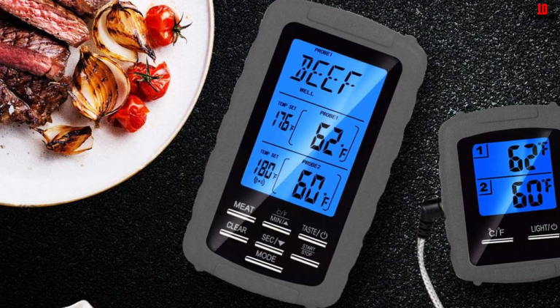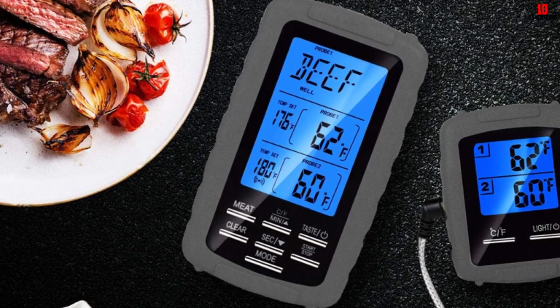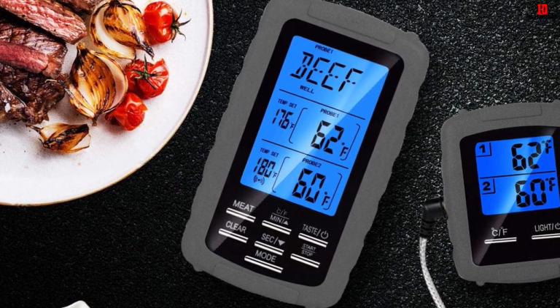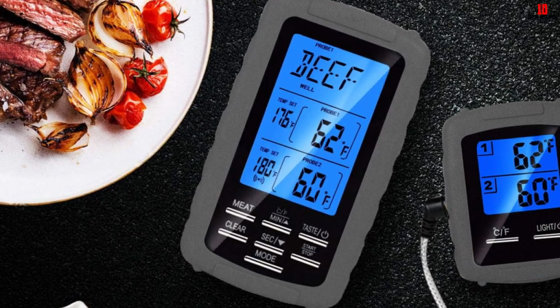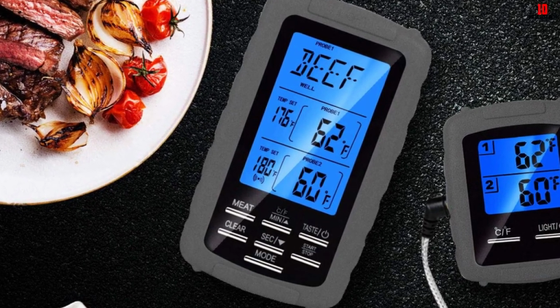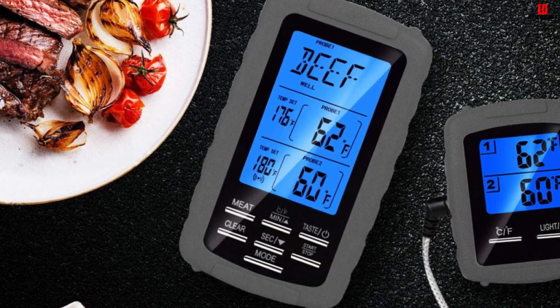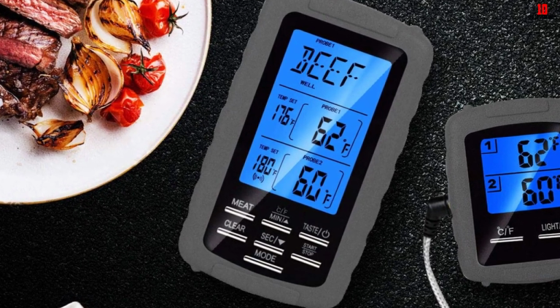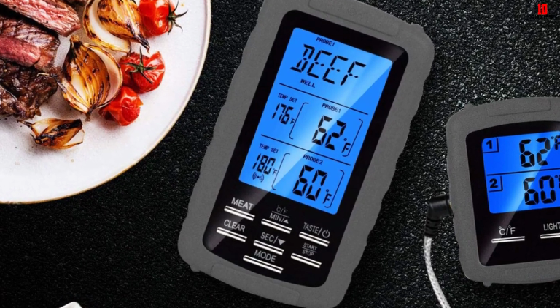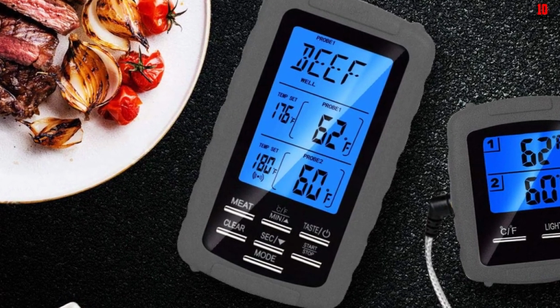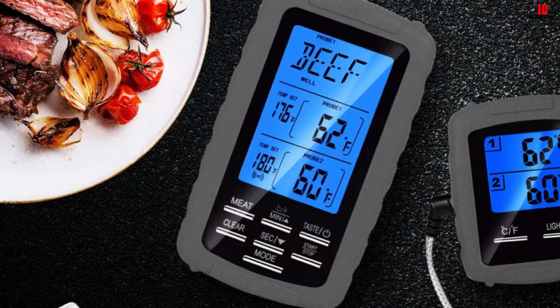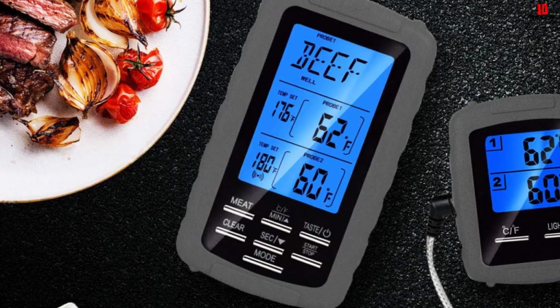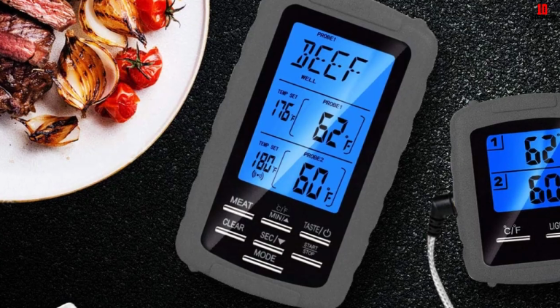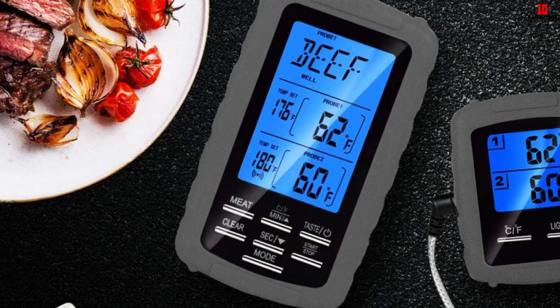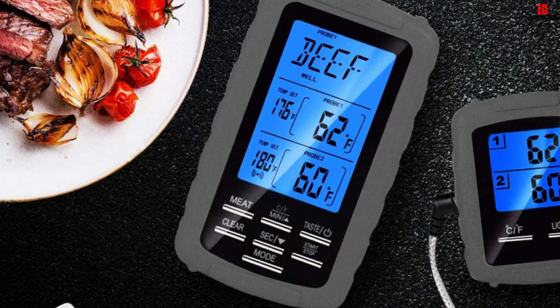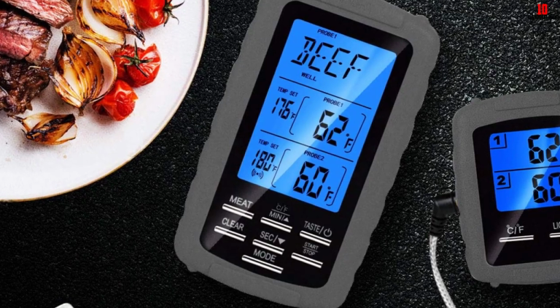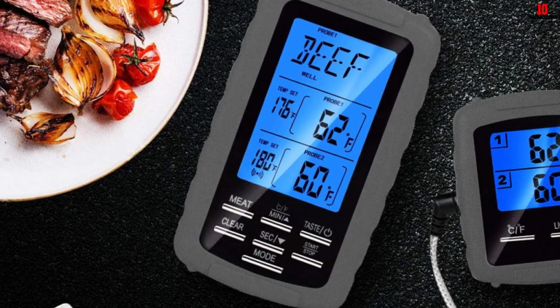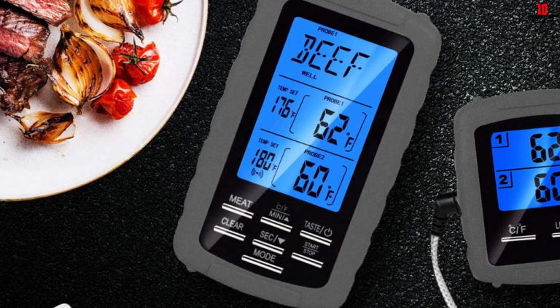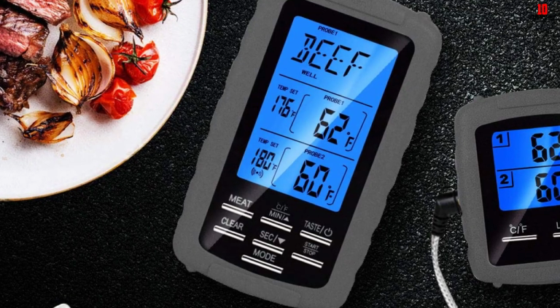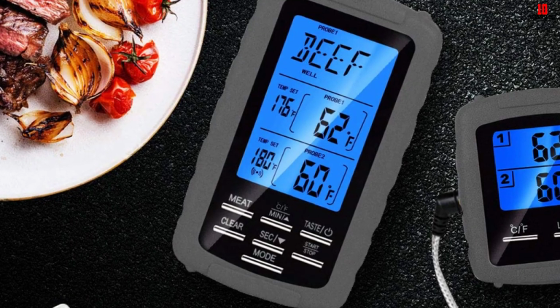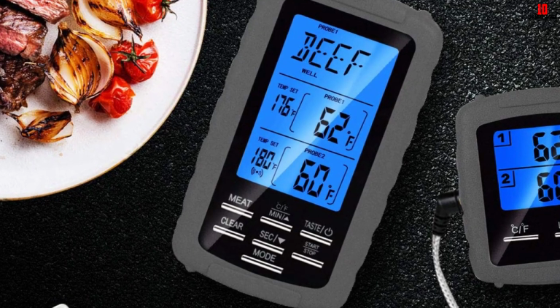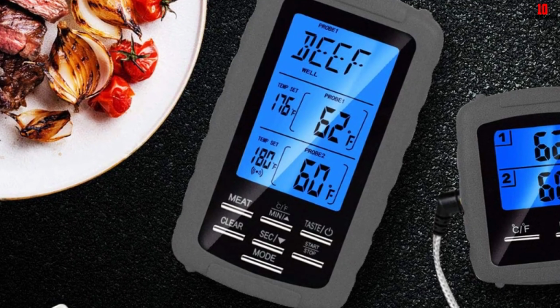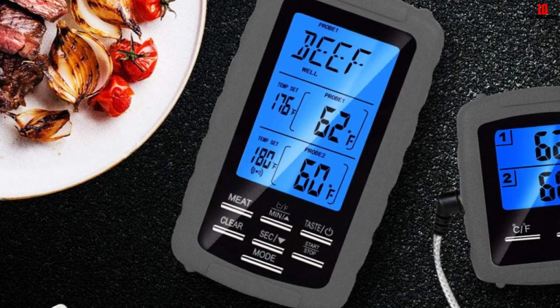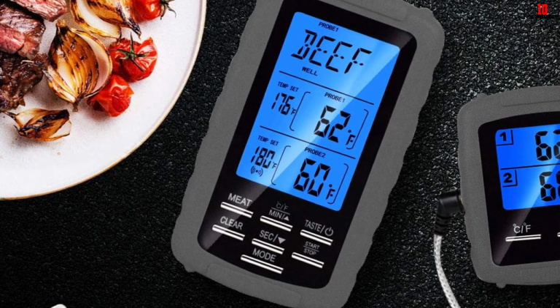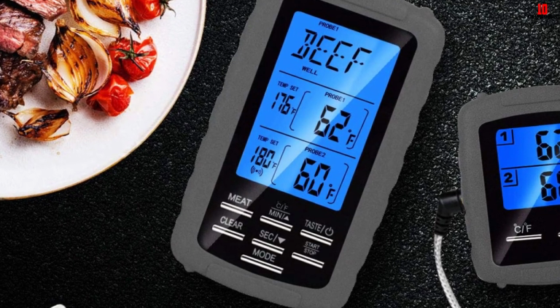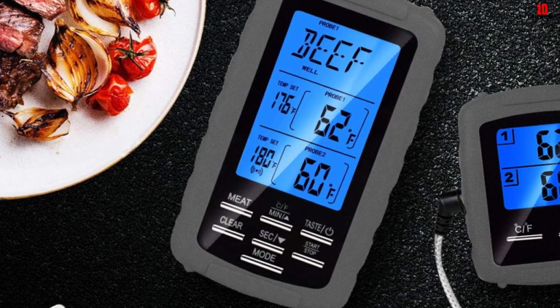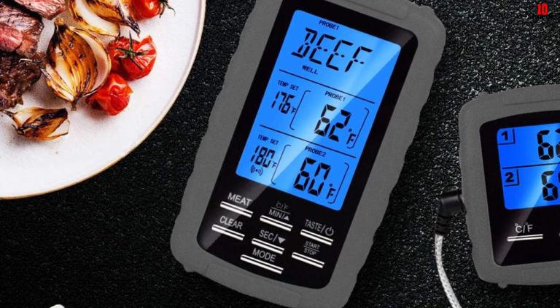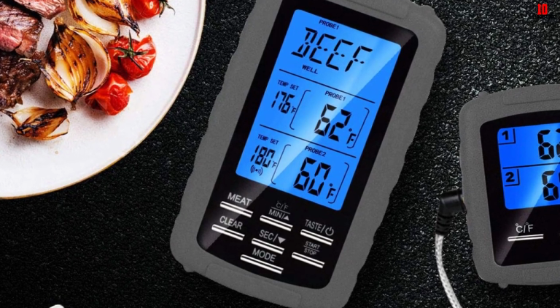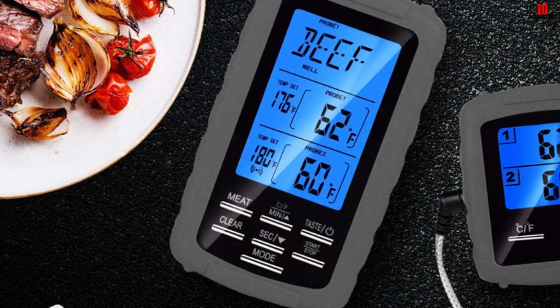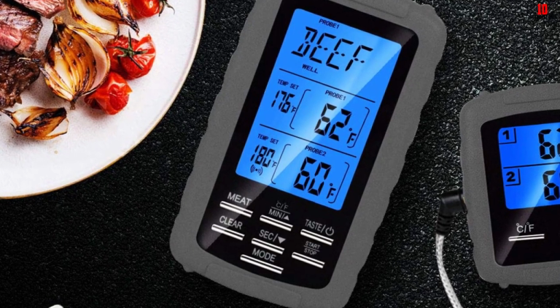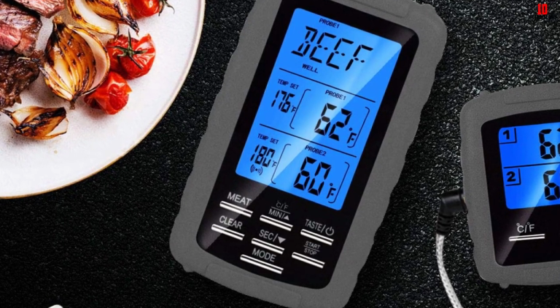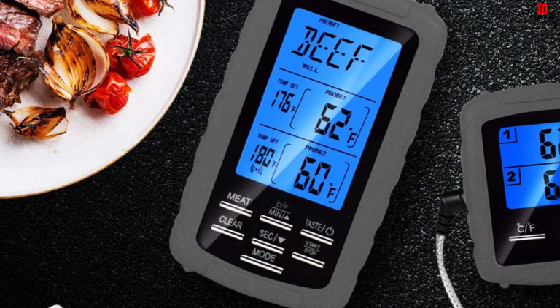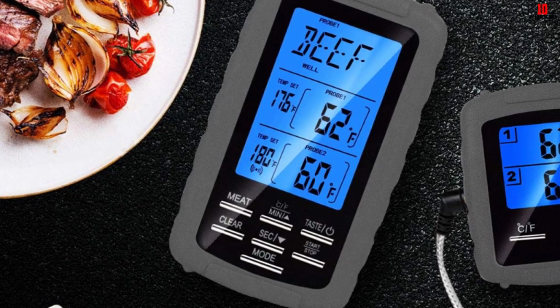The thermometer's backlit display can also change color to visually reflect the doneness of your food.